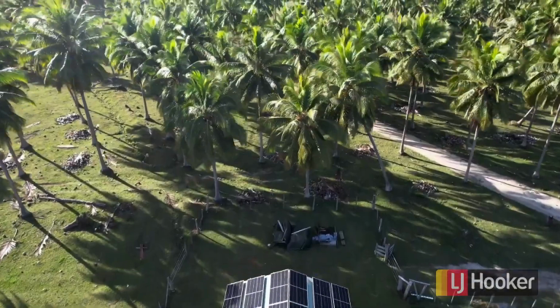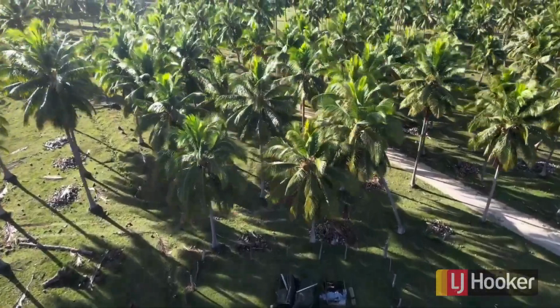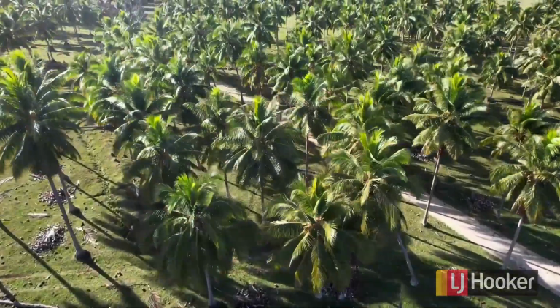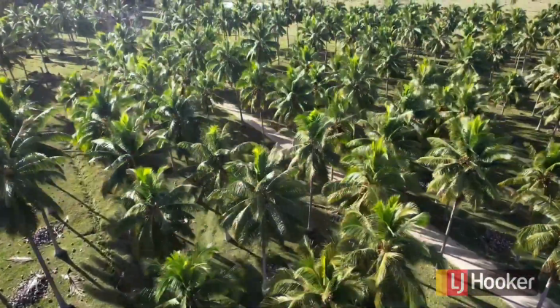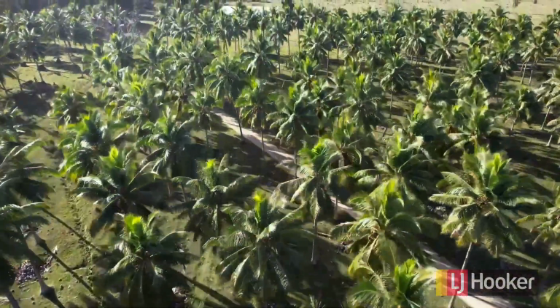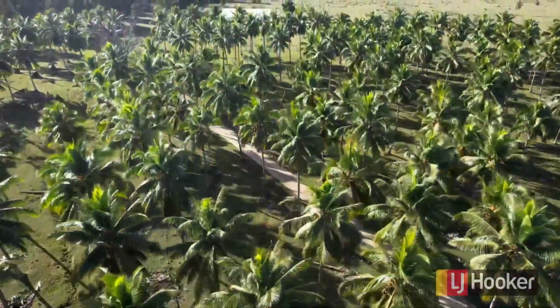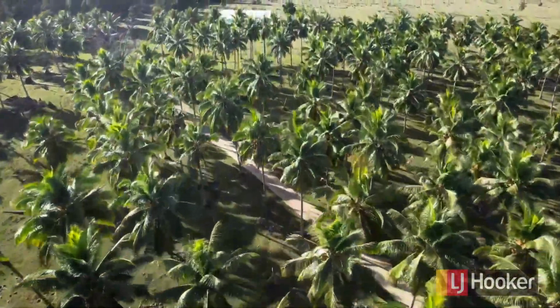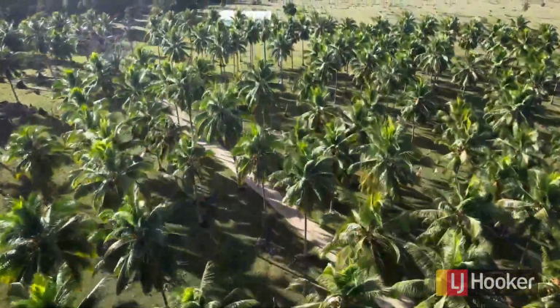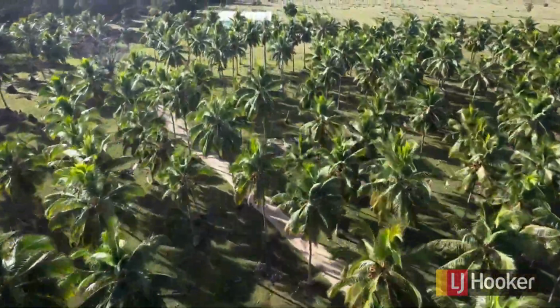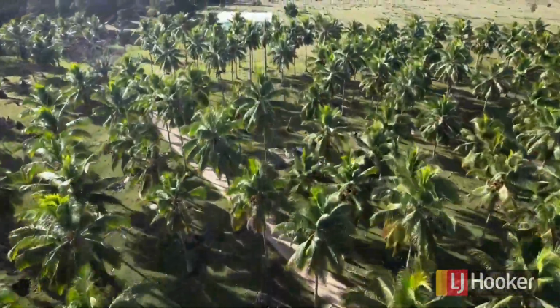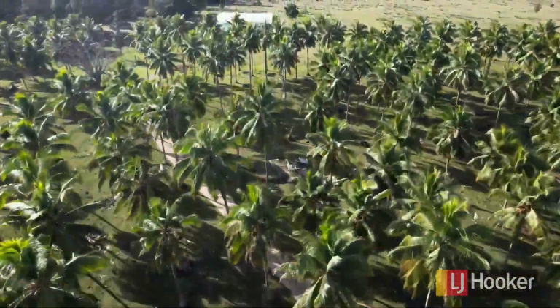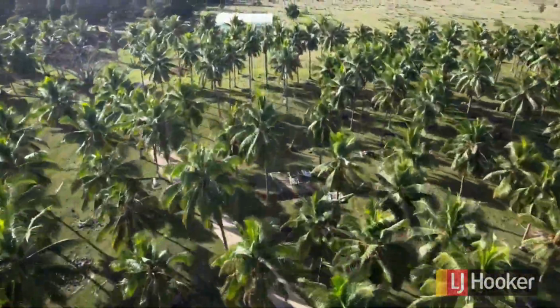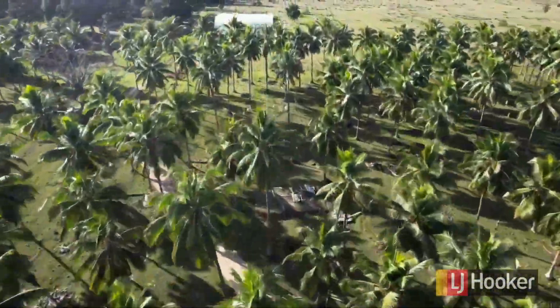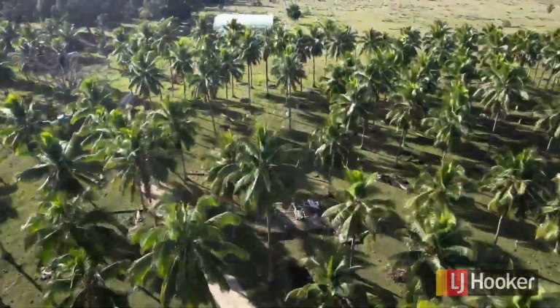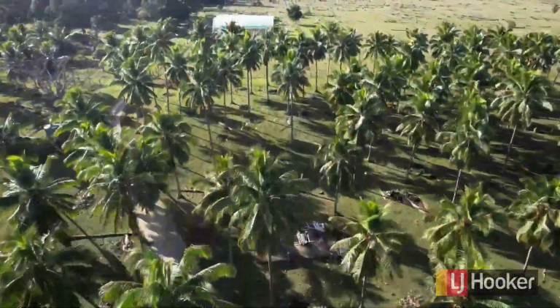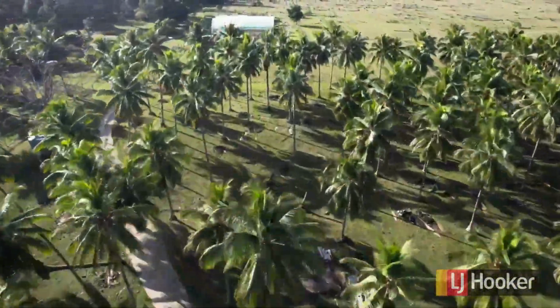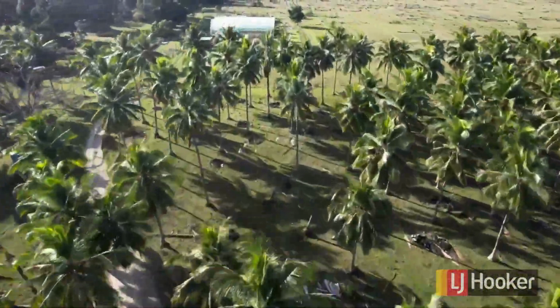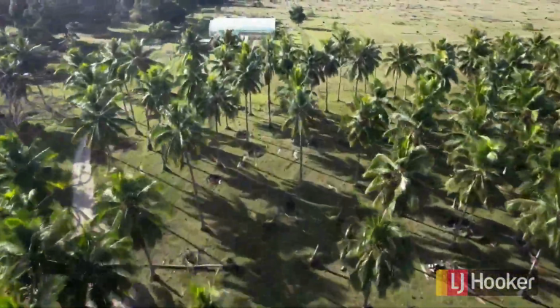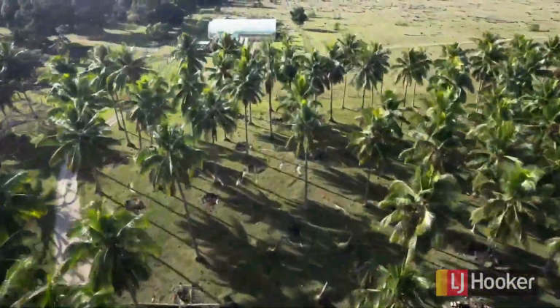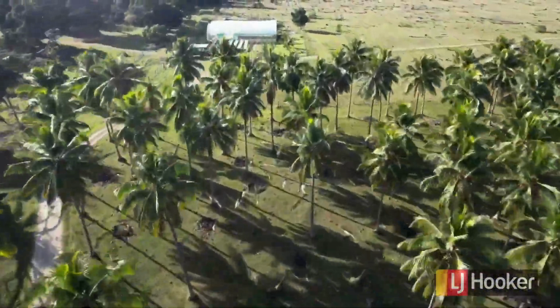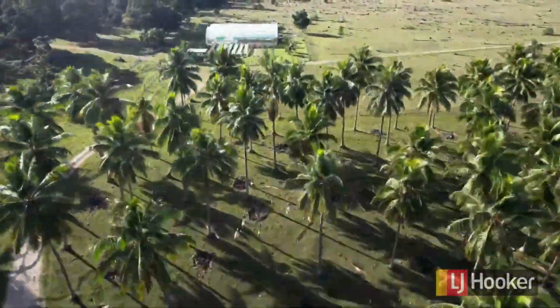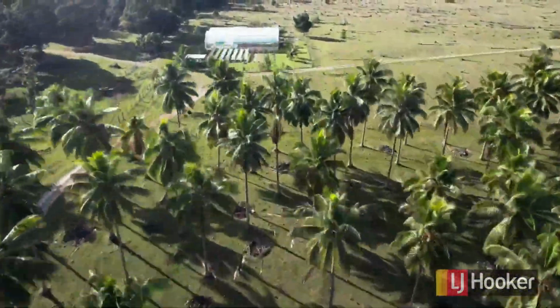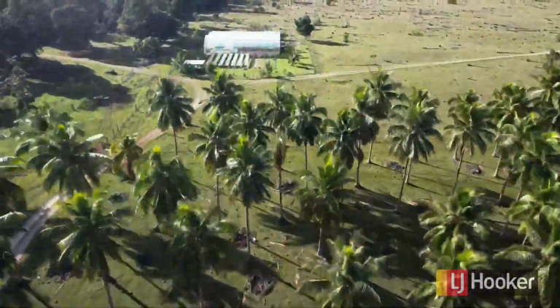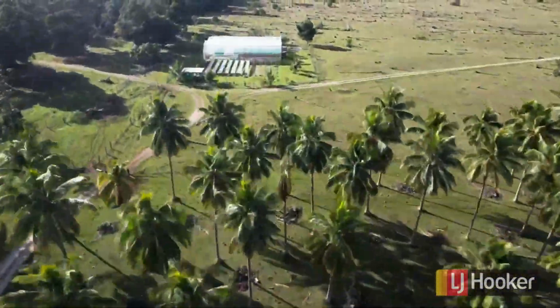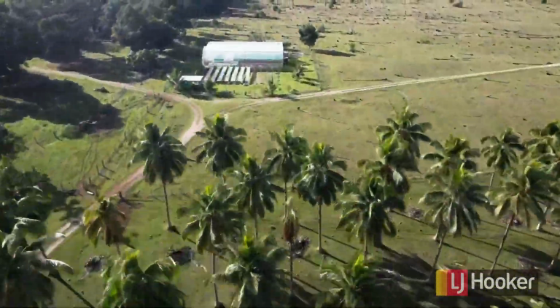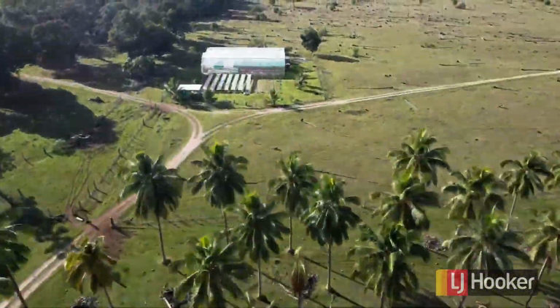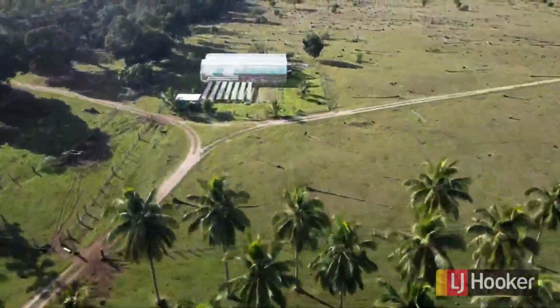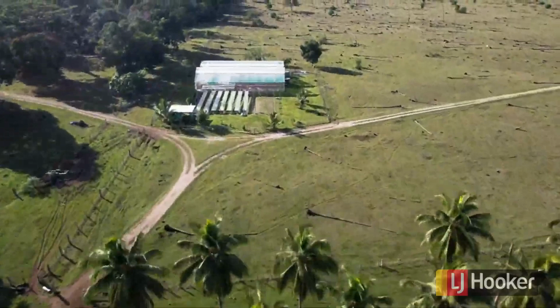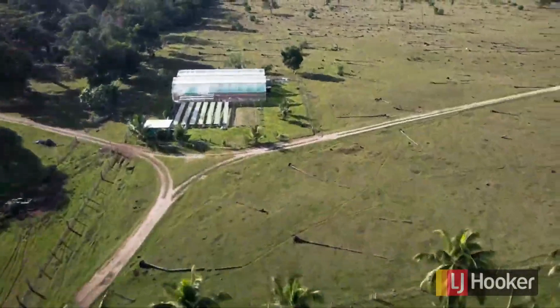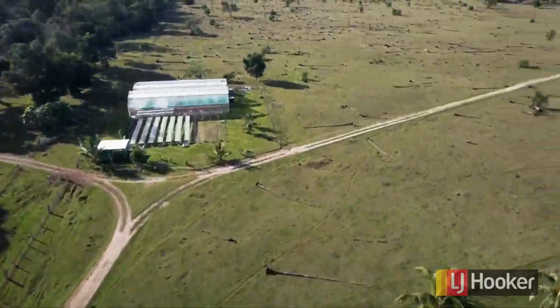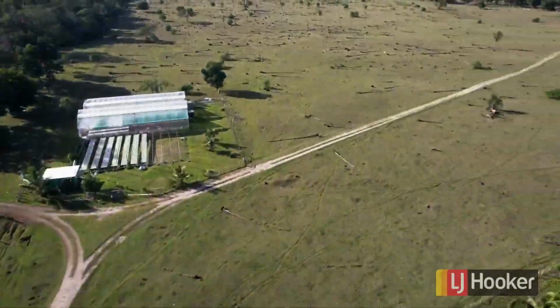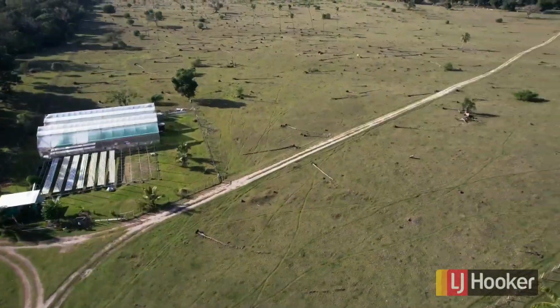Welcome to Lapita Plantation. As you can see, this is the view going up through the coconuts to the hydroponics in one of the main grazing paddocks.